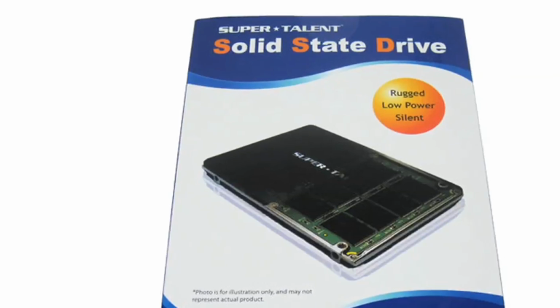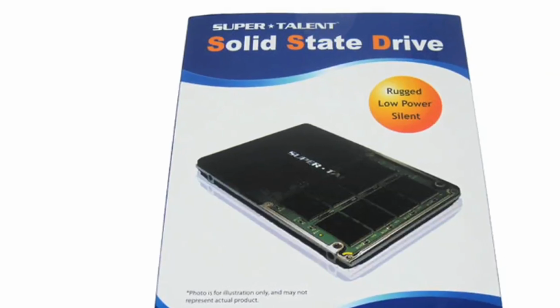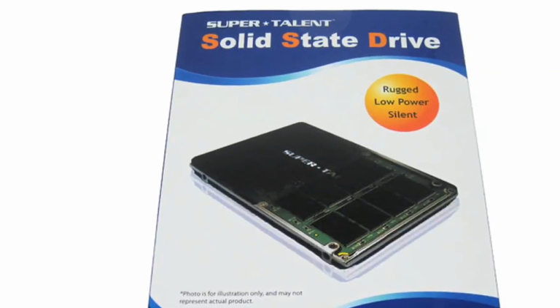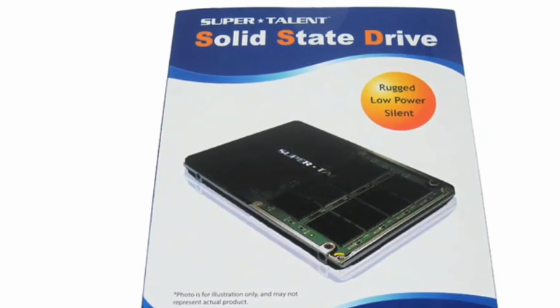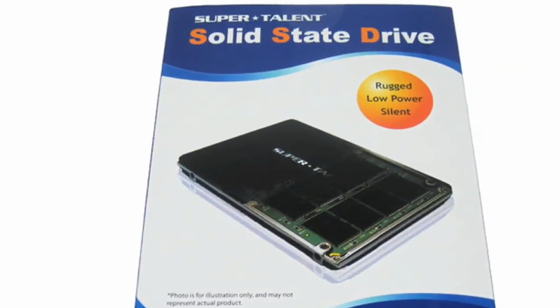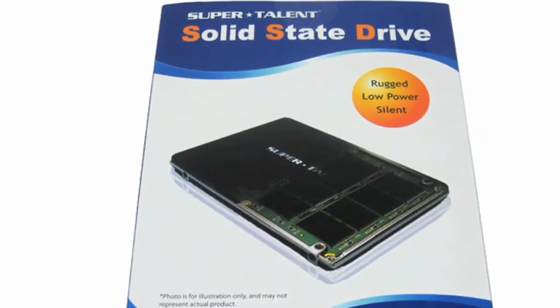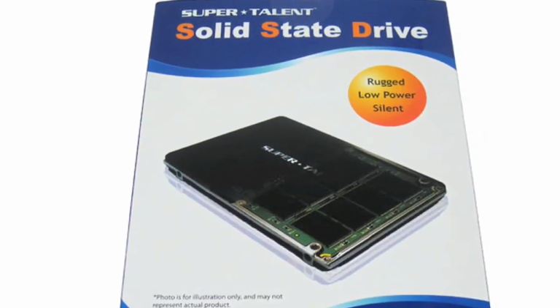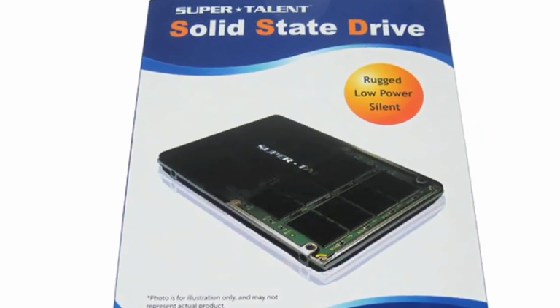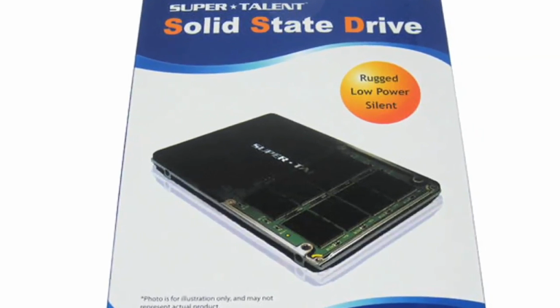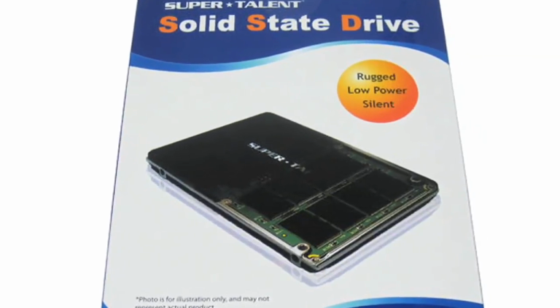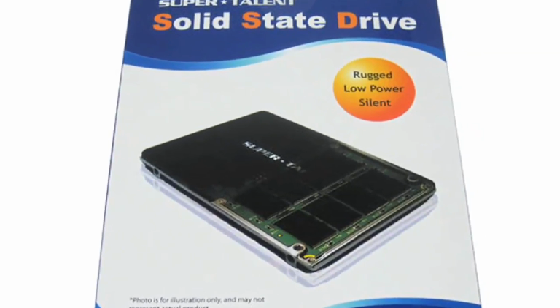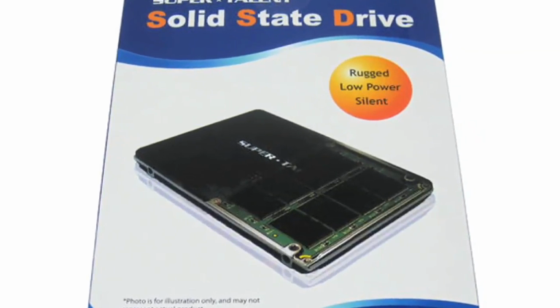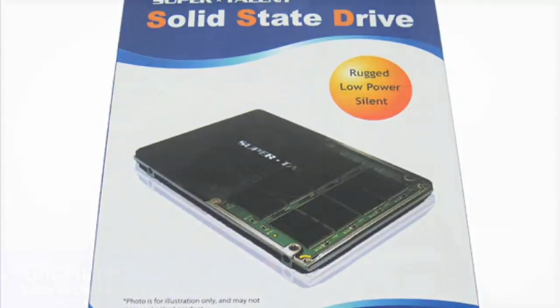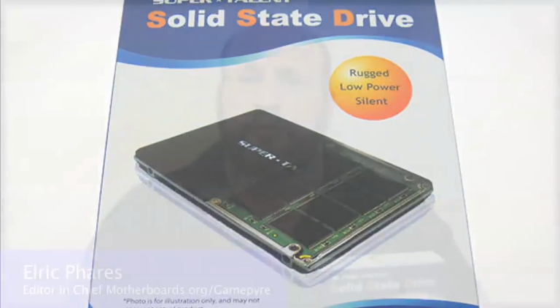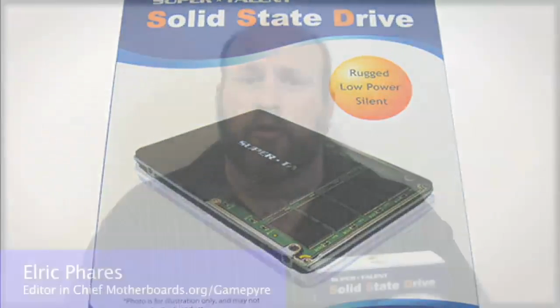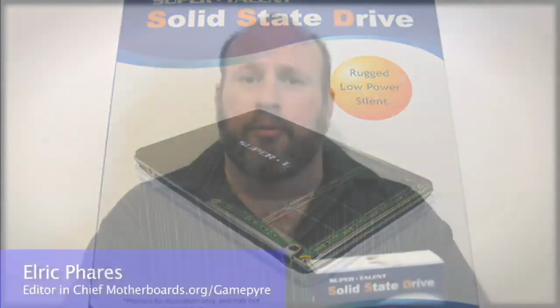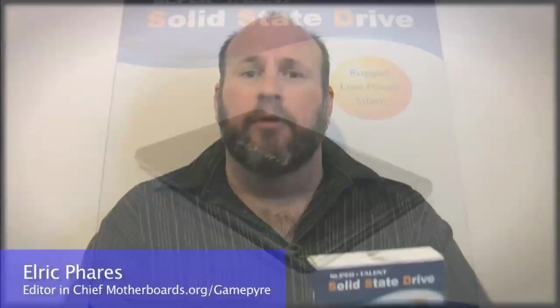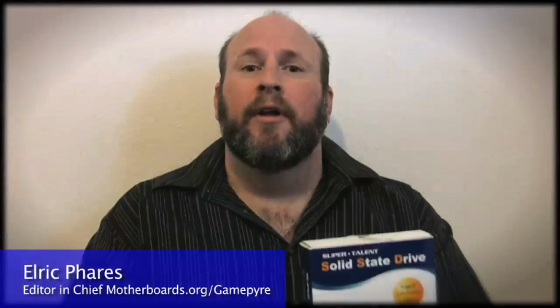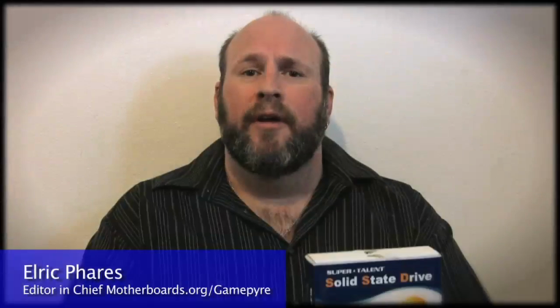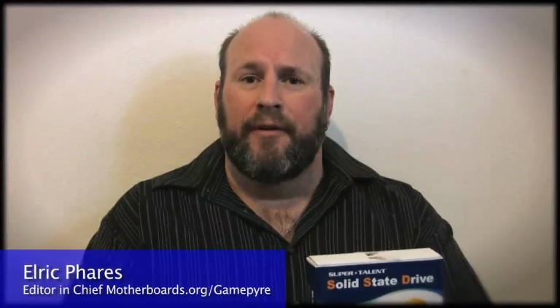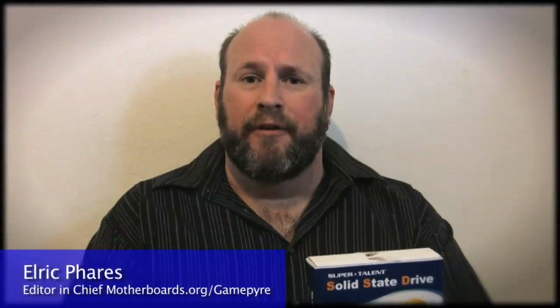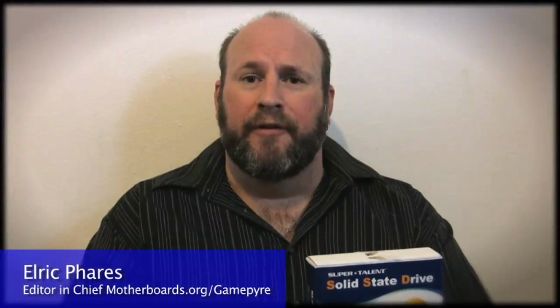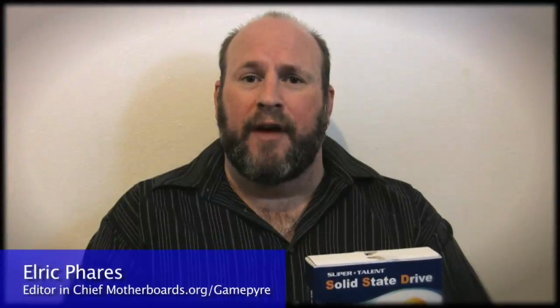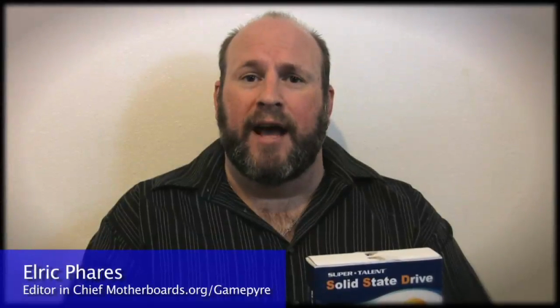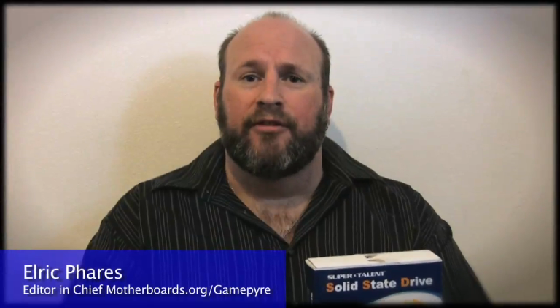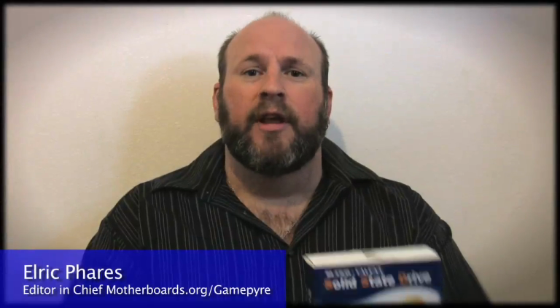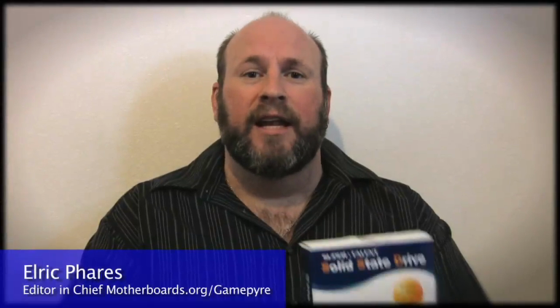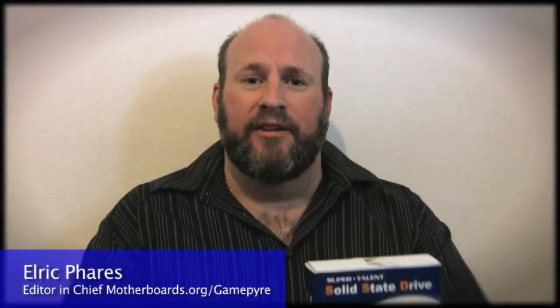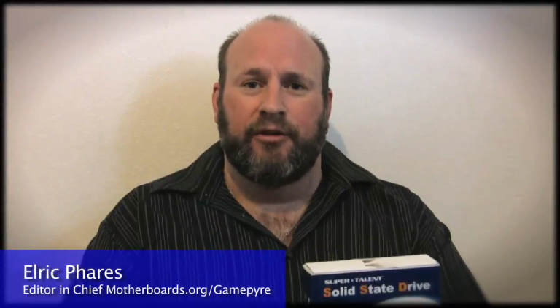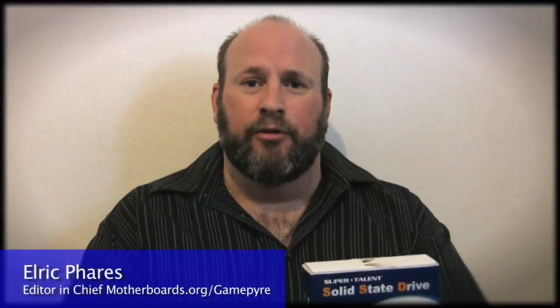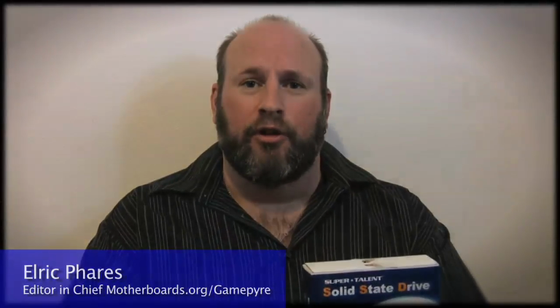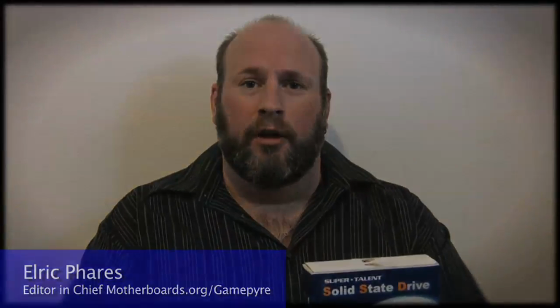This is a great product for the consumer. It's affordable, very fast, and easy to install.